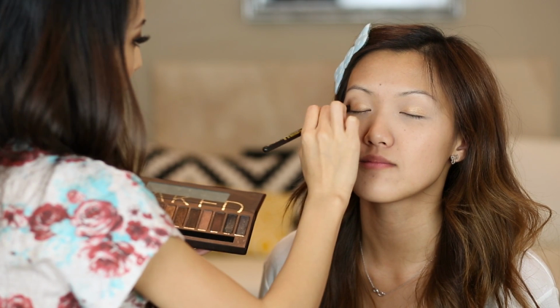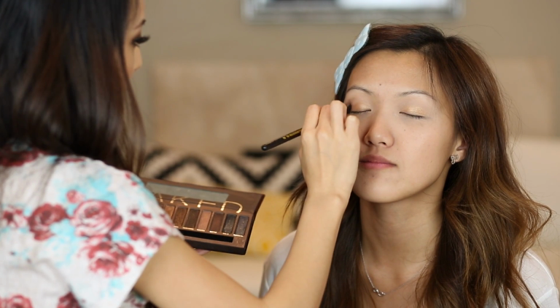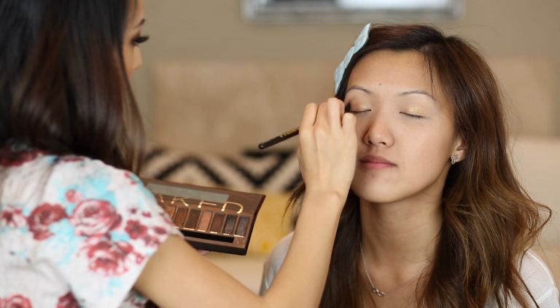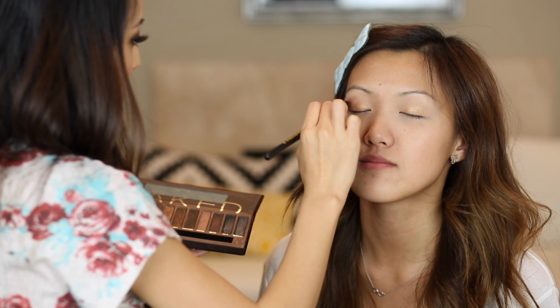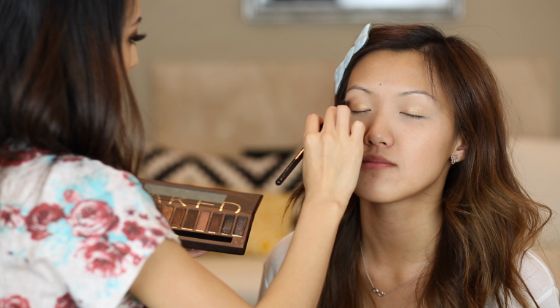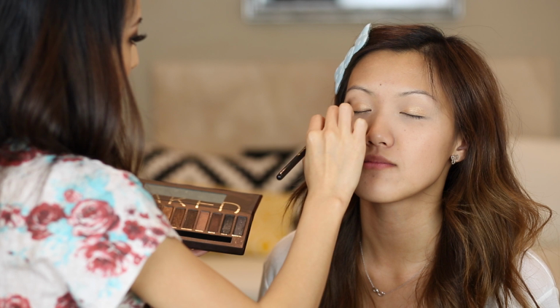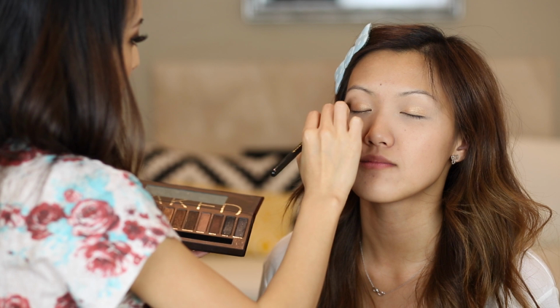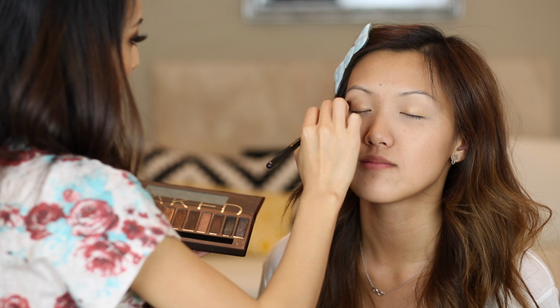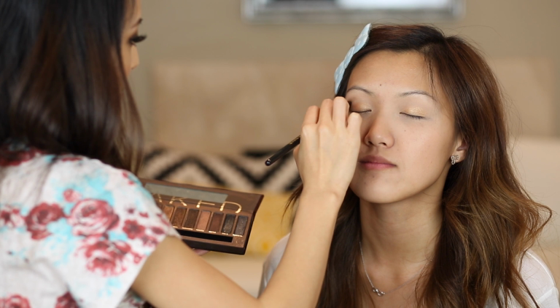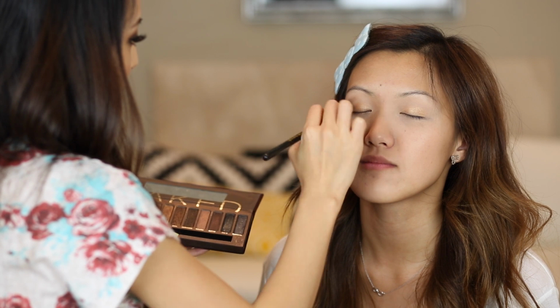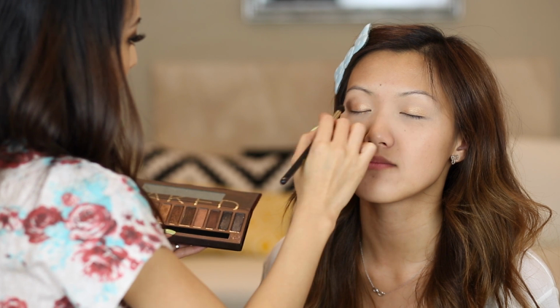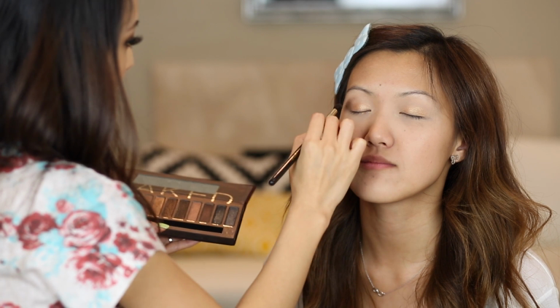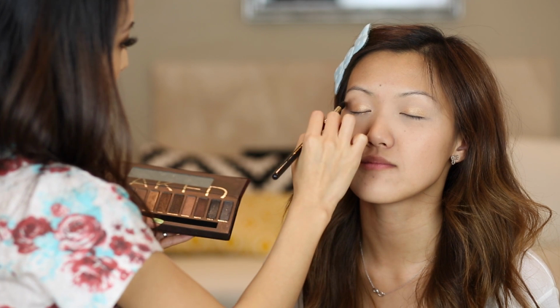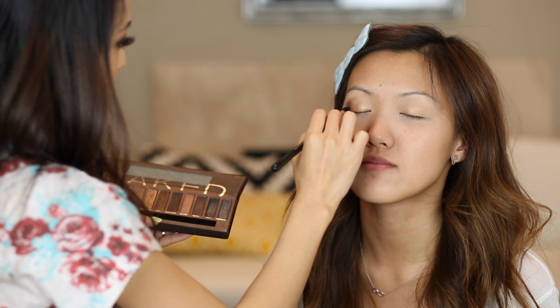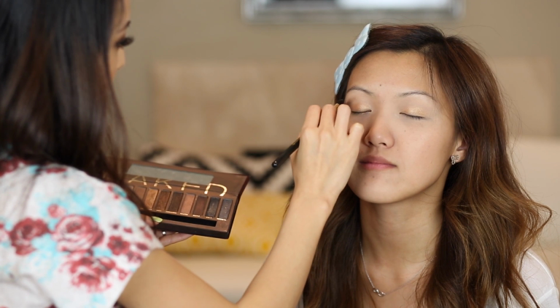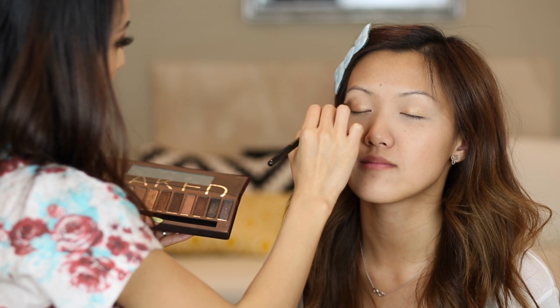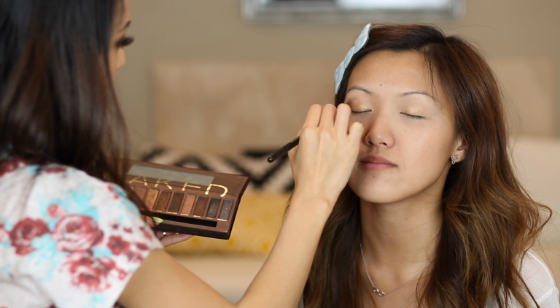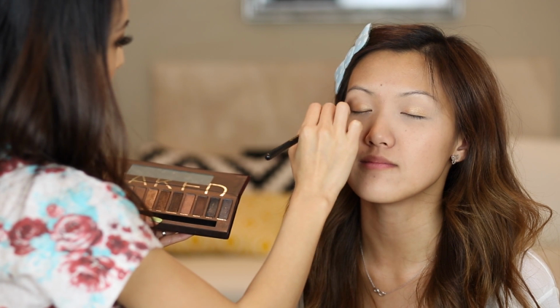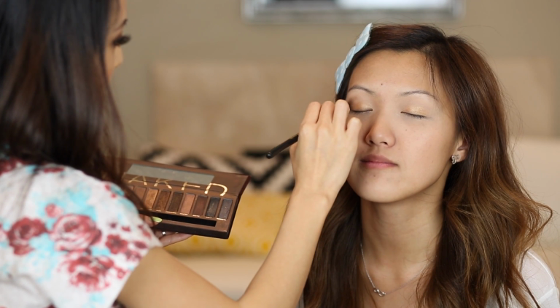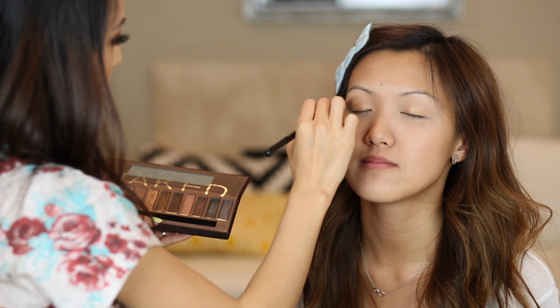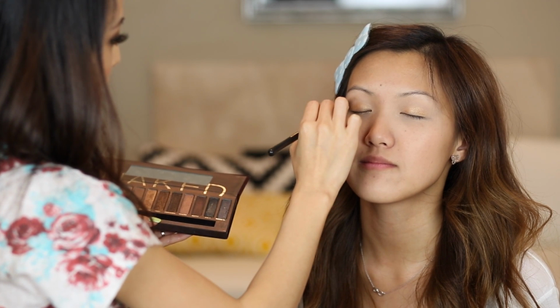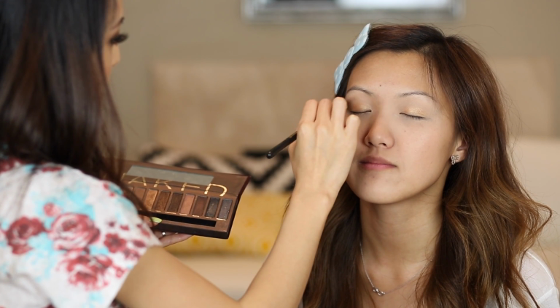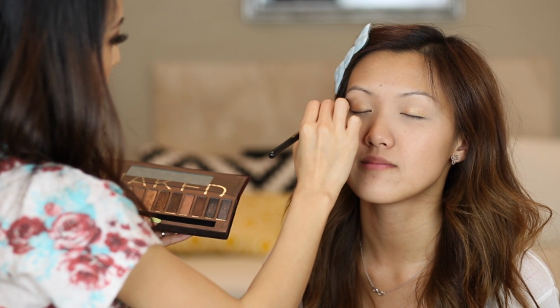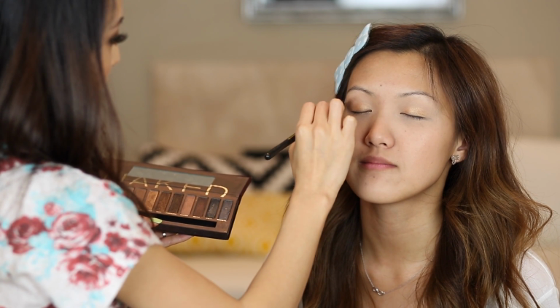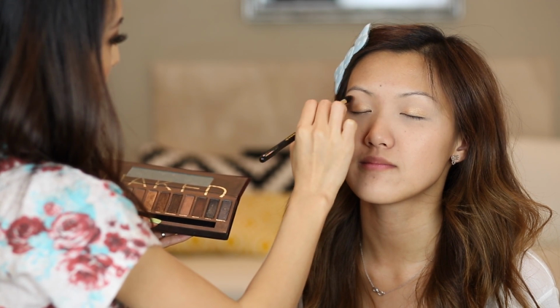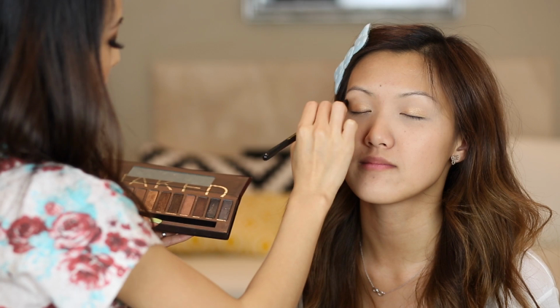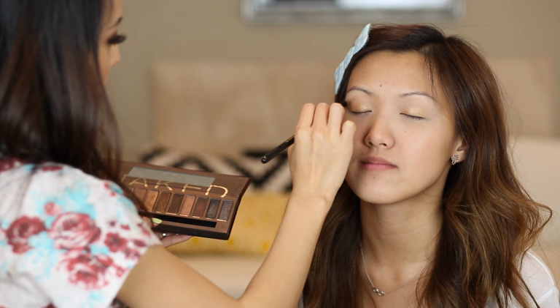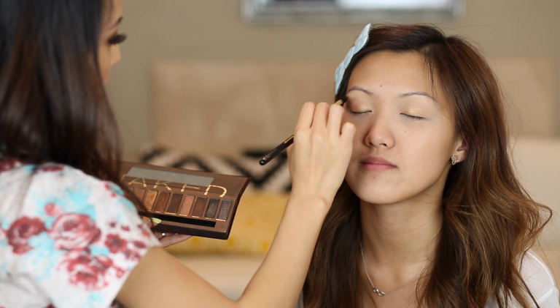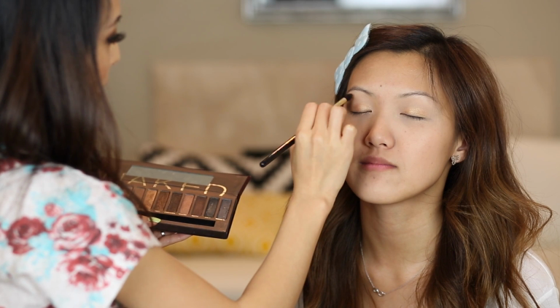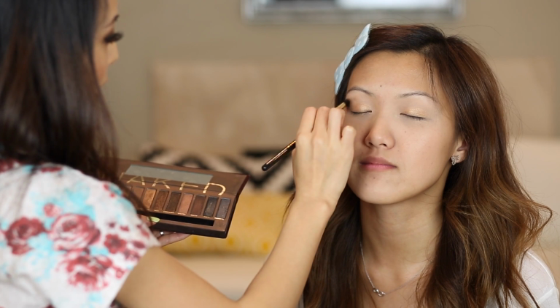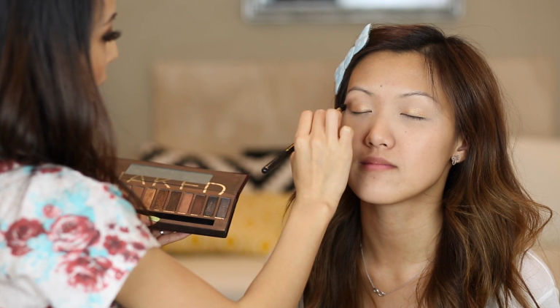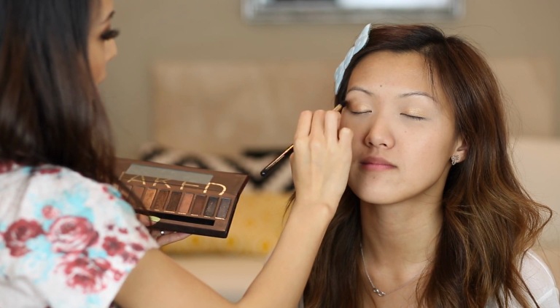I like to kind of make it a little angular. I feel like it opens up the eyes to do a little bit of a cat eye.